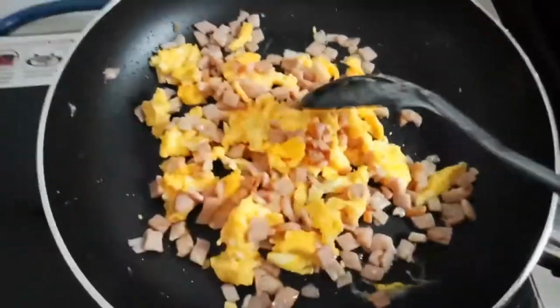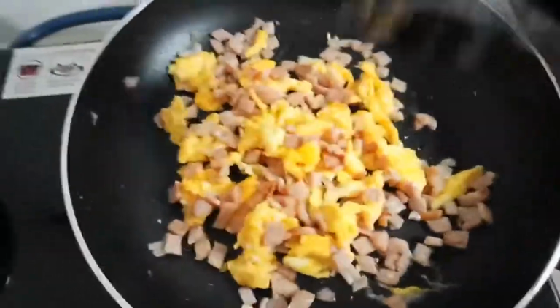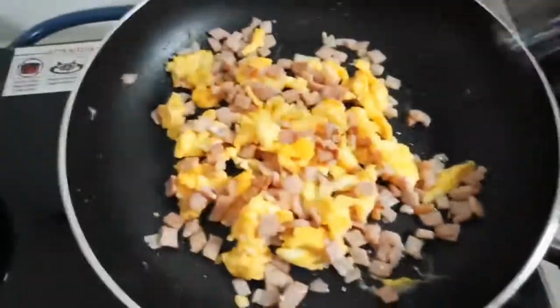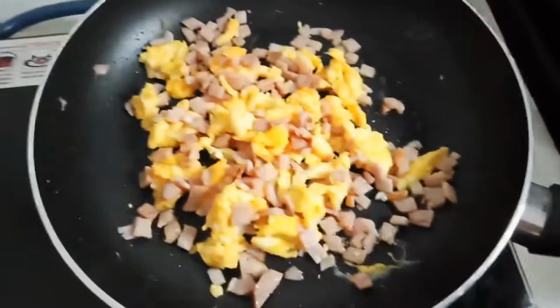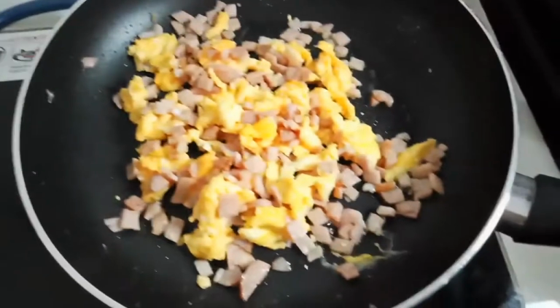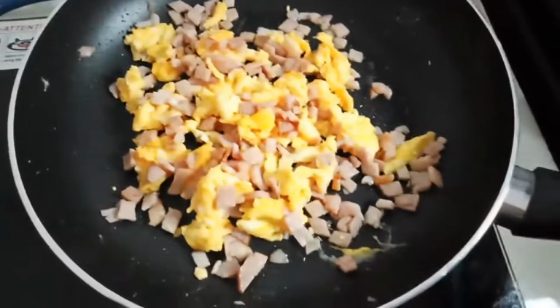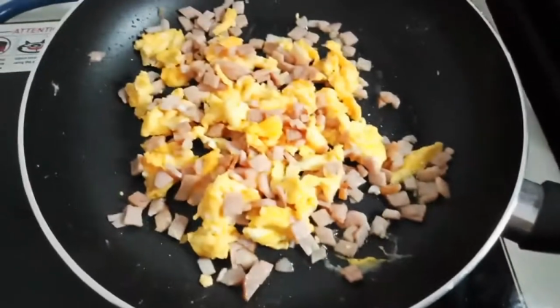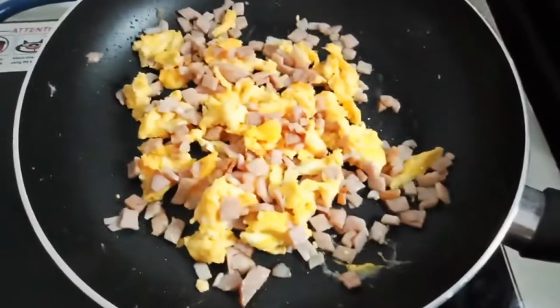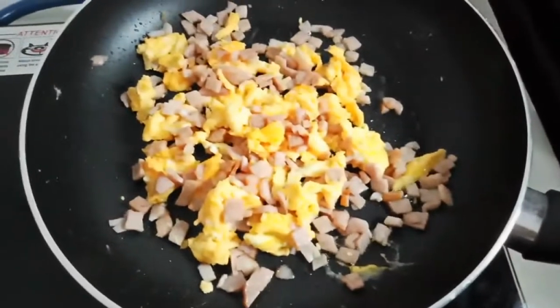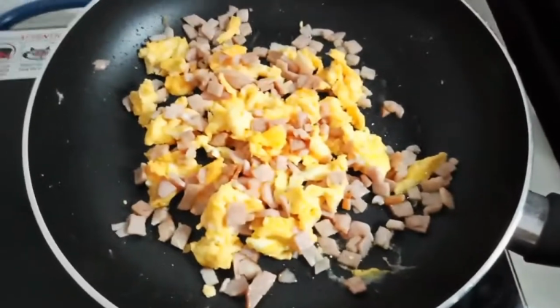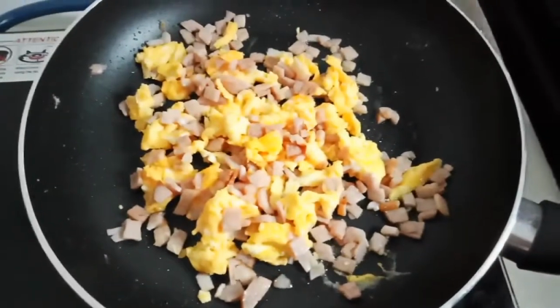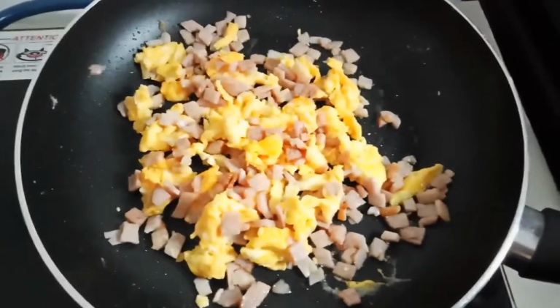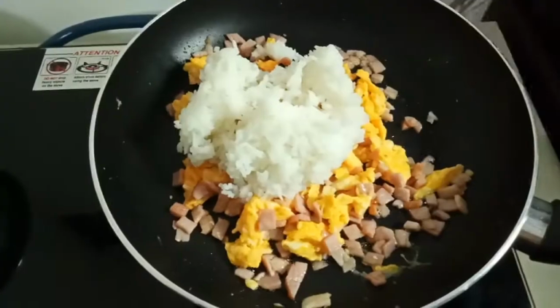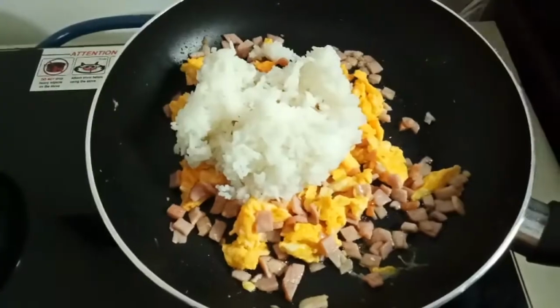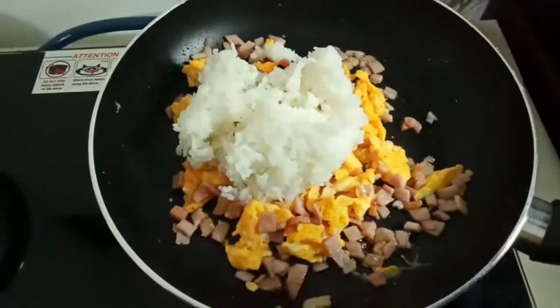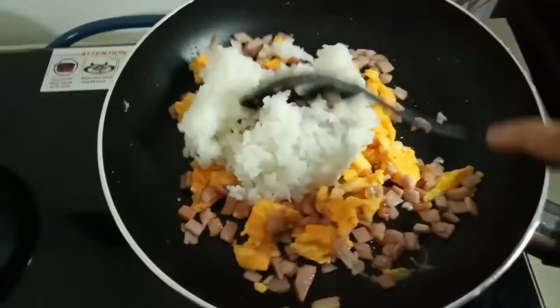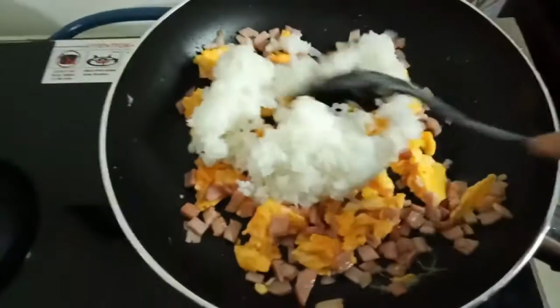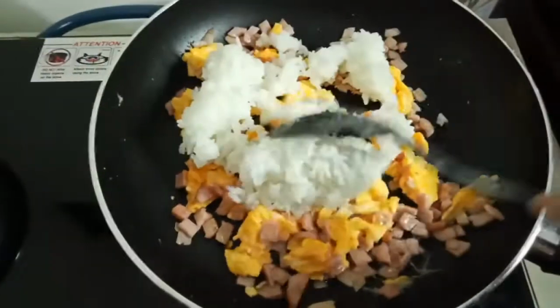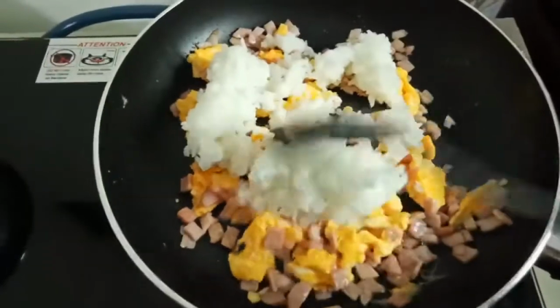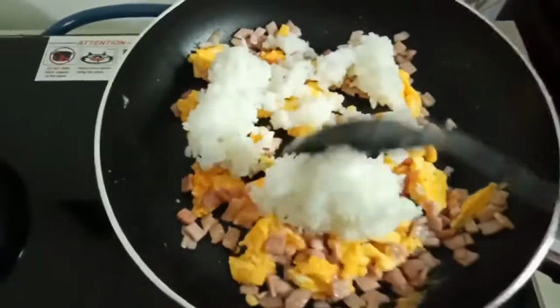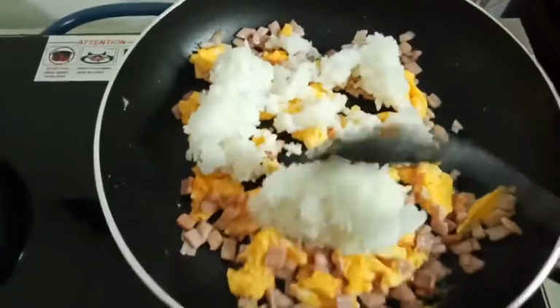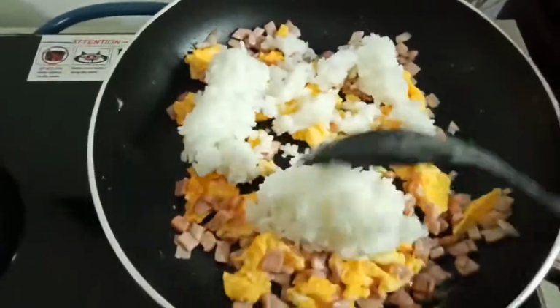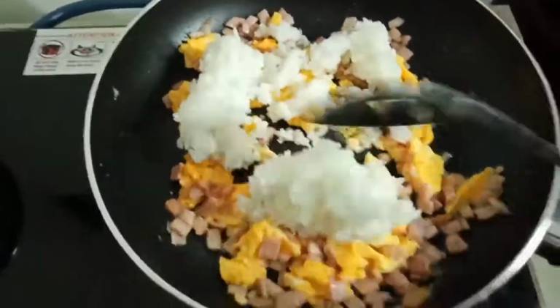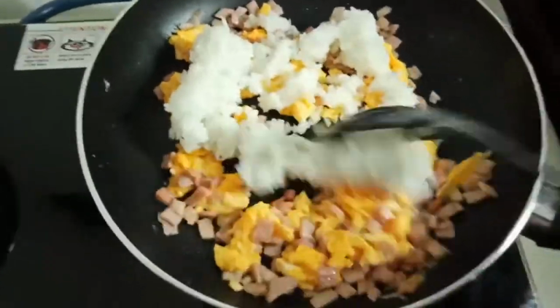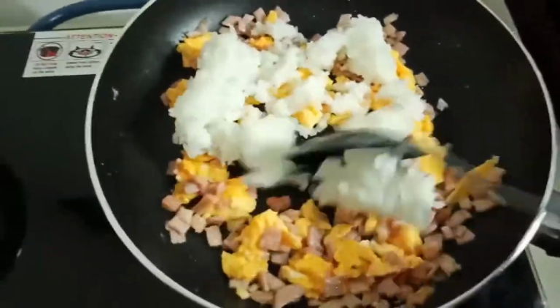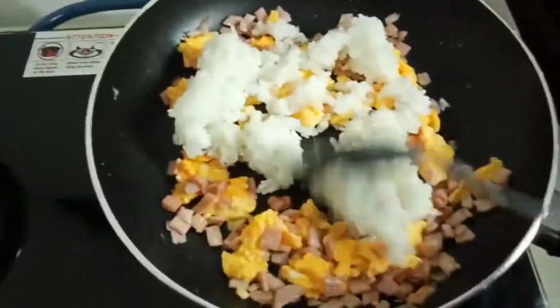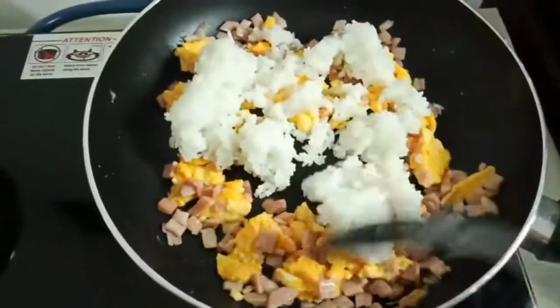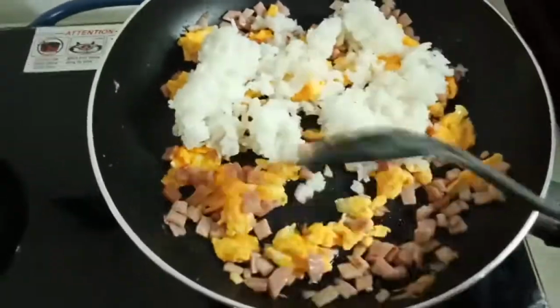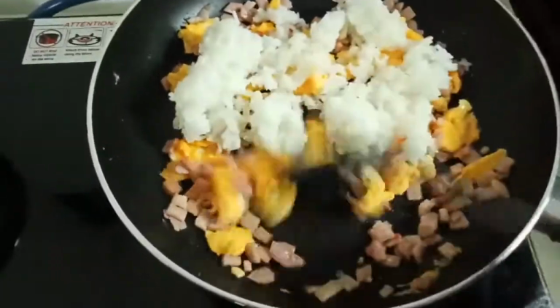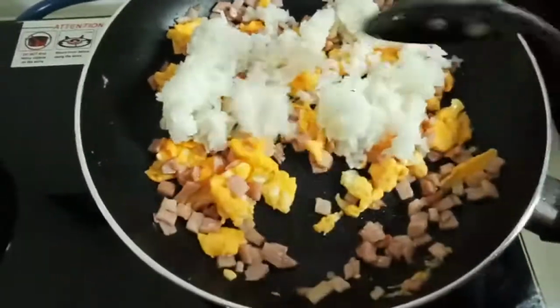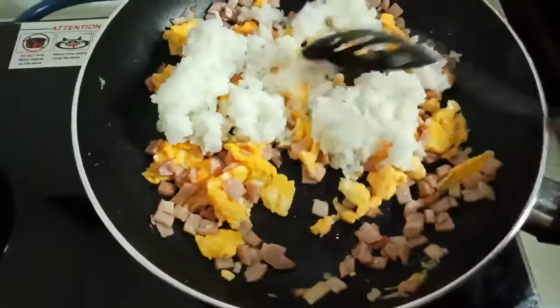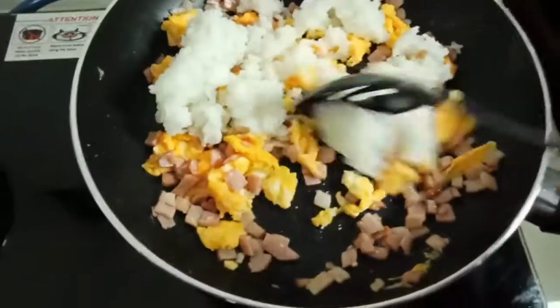Now we put our rice and let's mix it together.